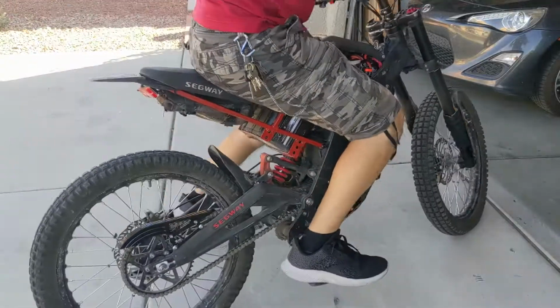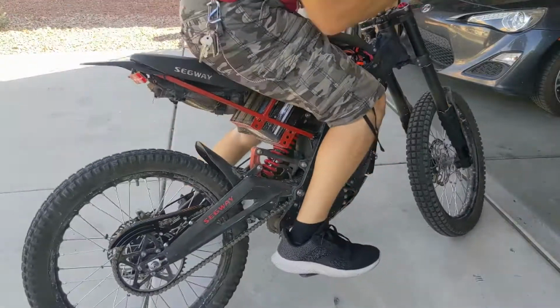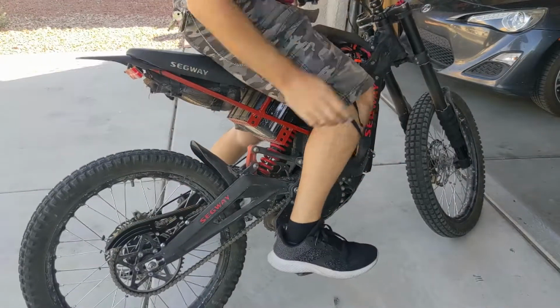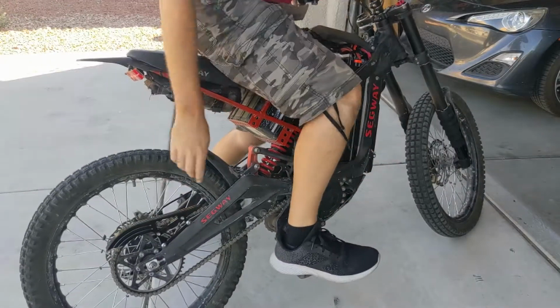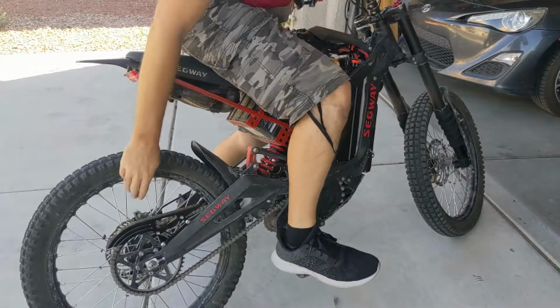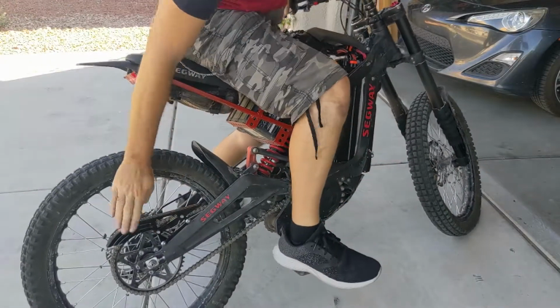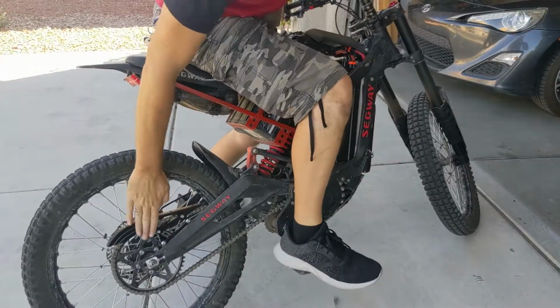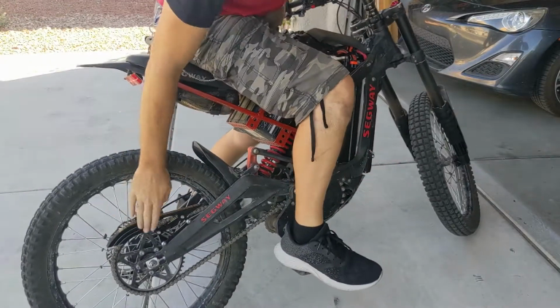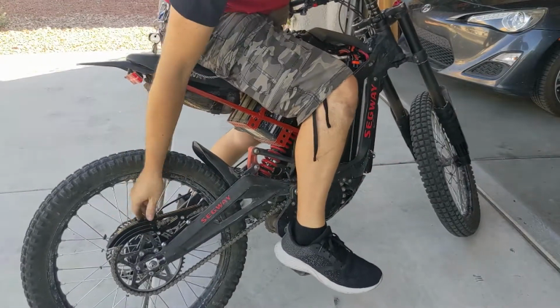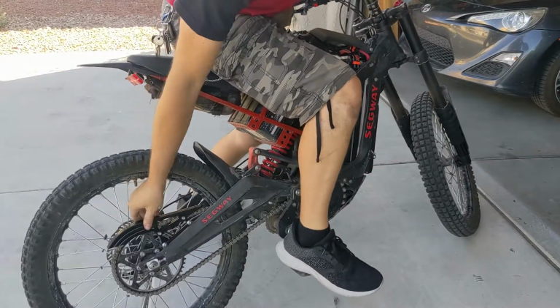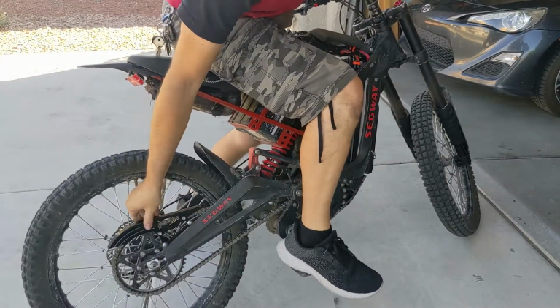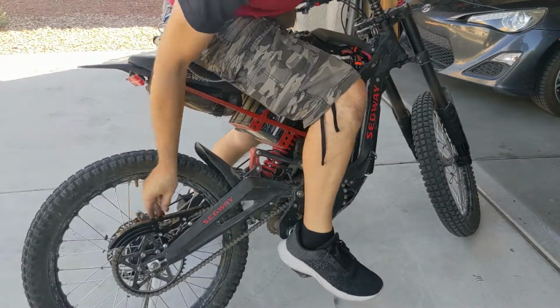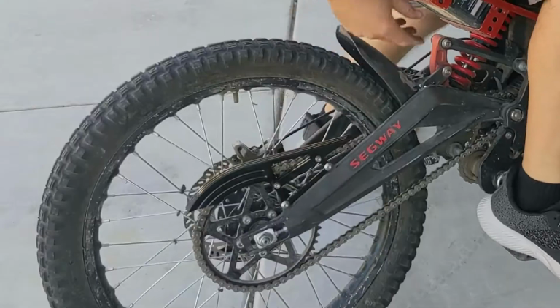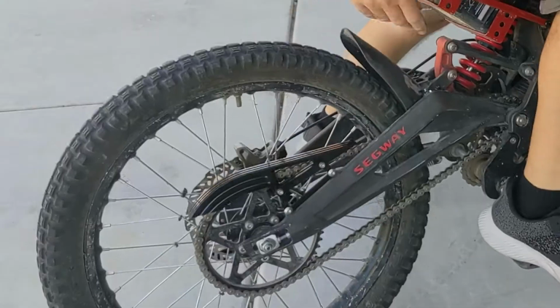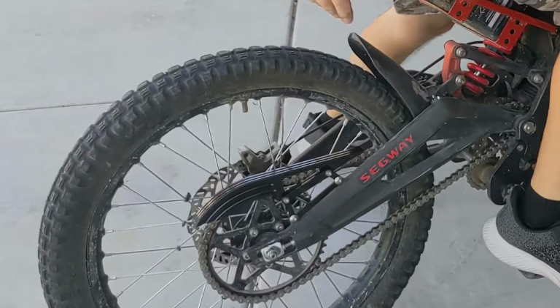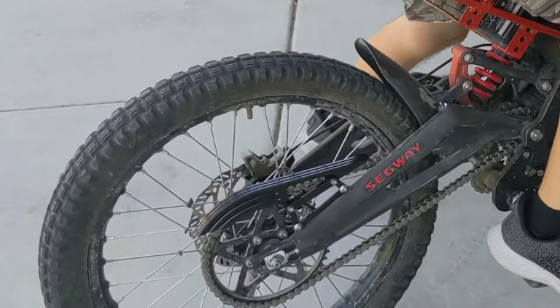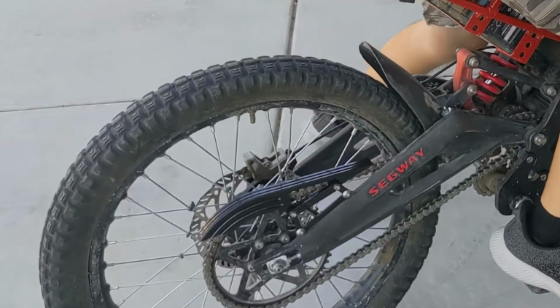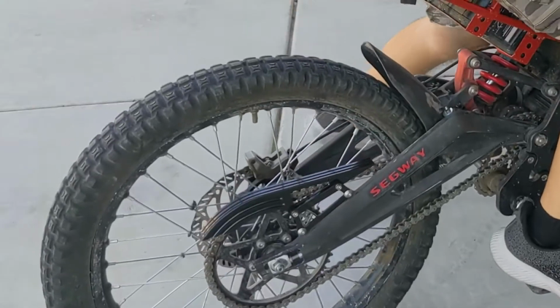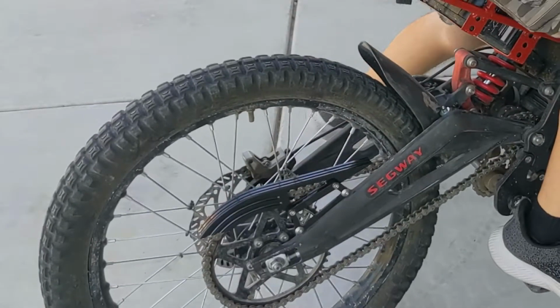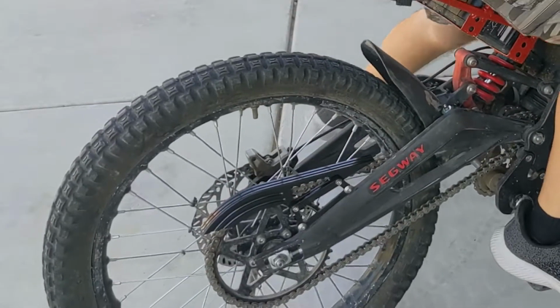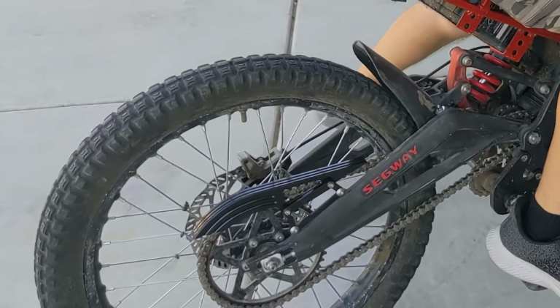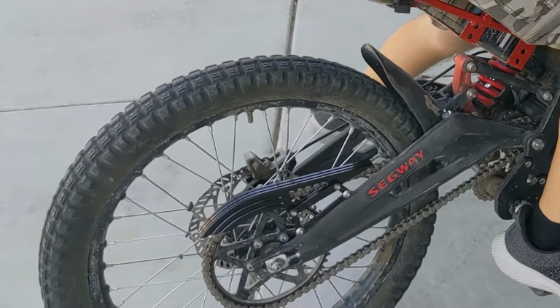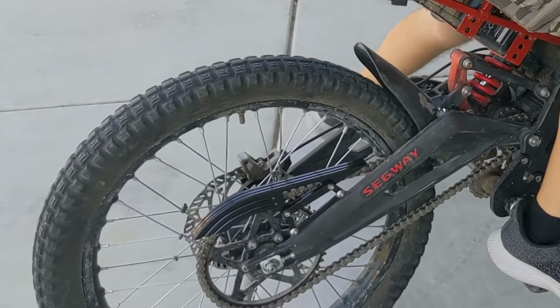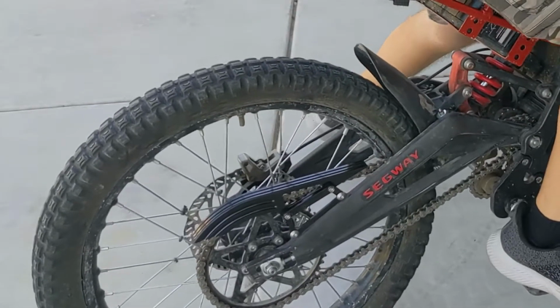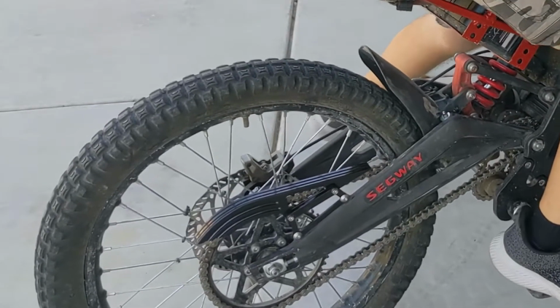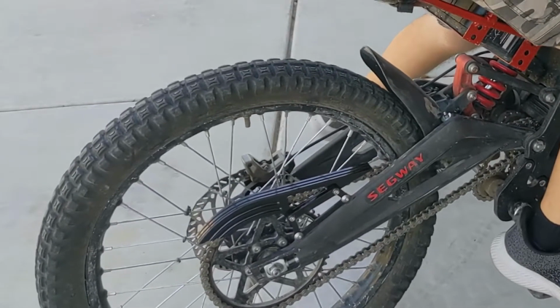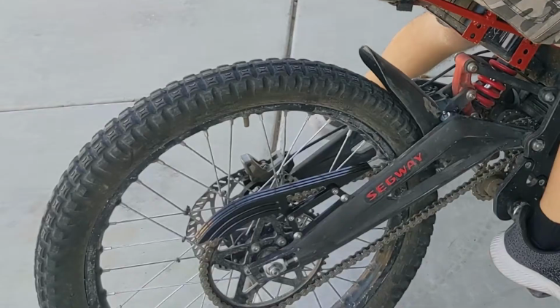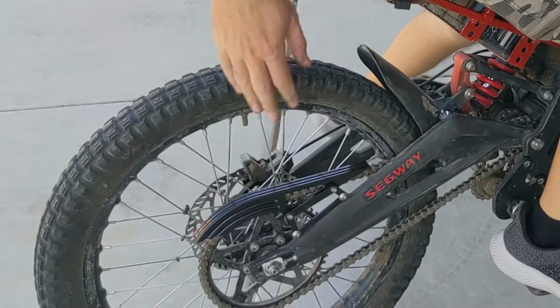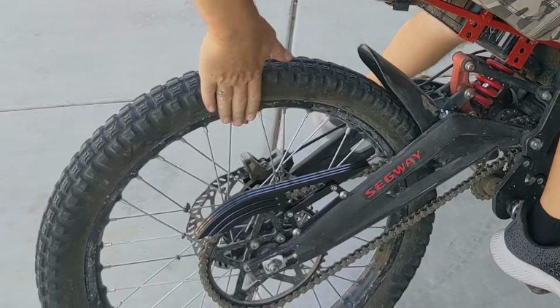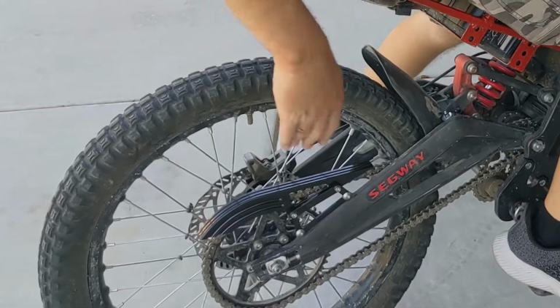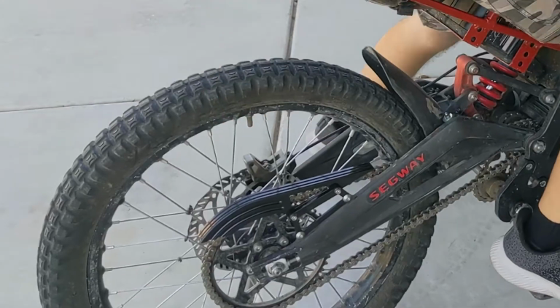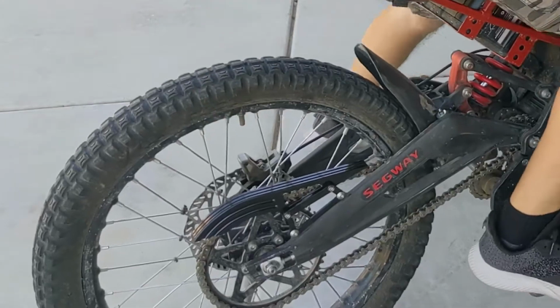This is a guard for the chain. Pretty cool. Now I just got to clean my bike.